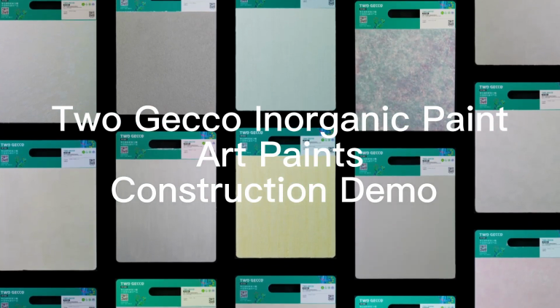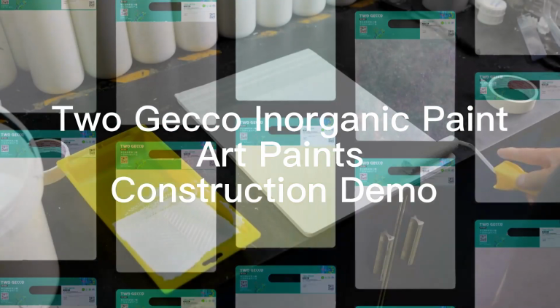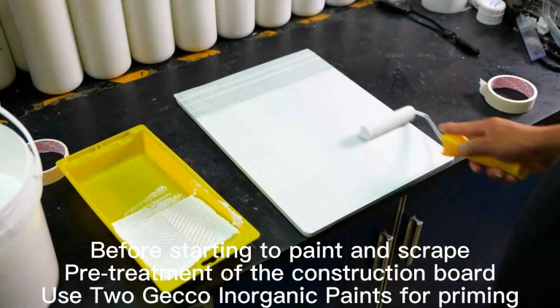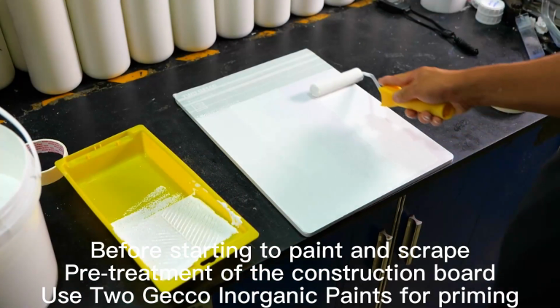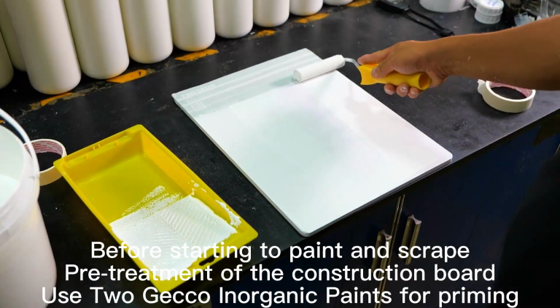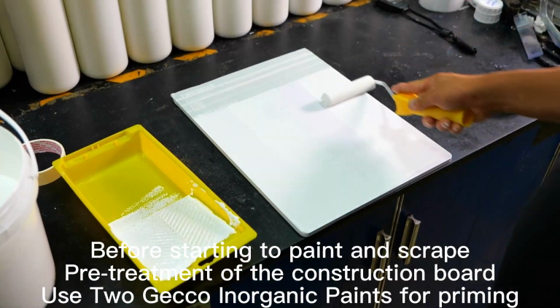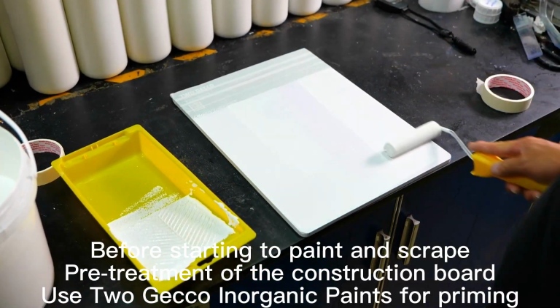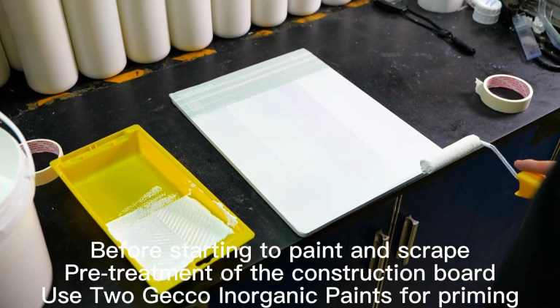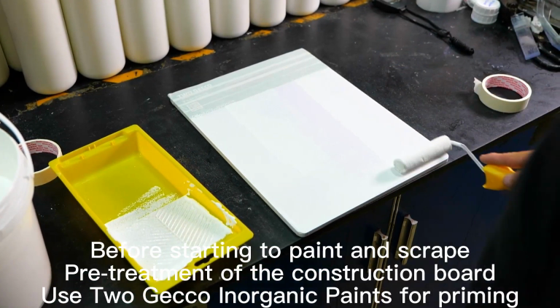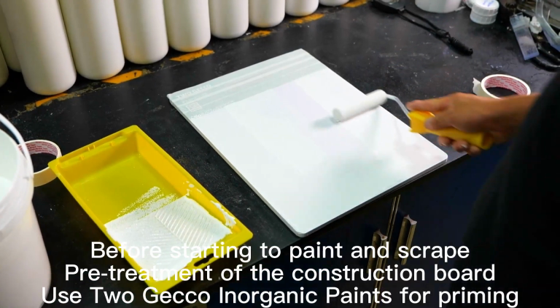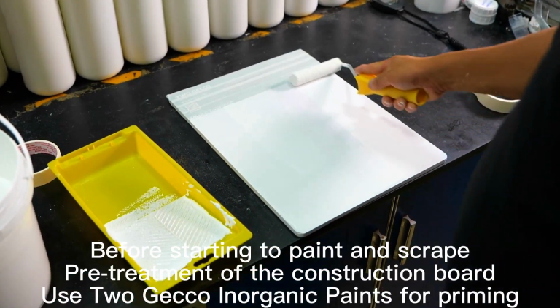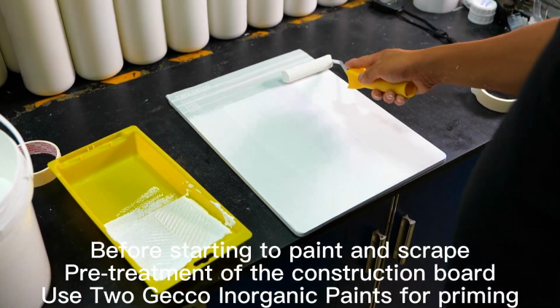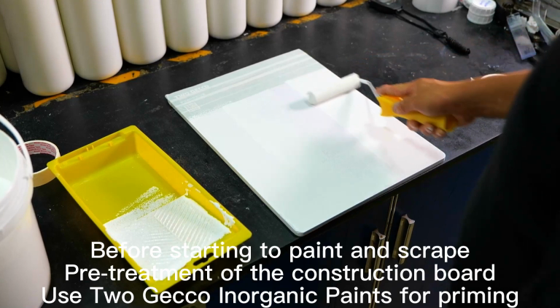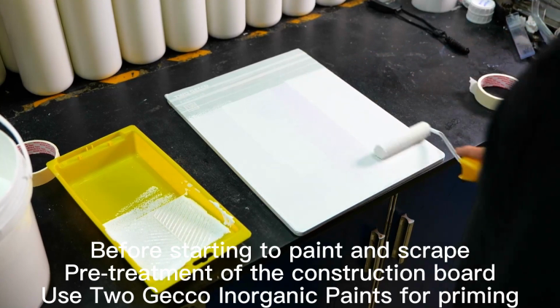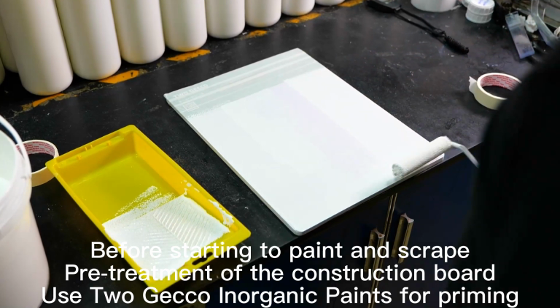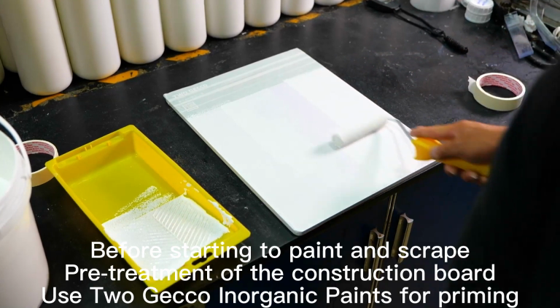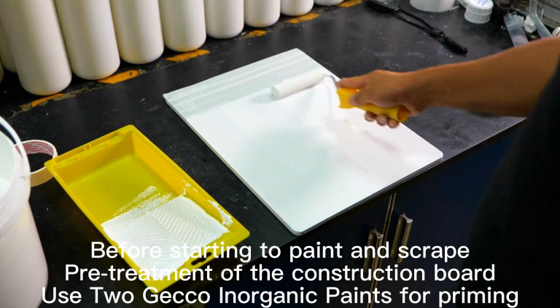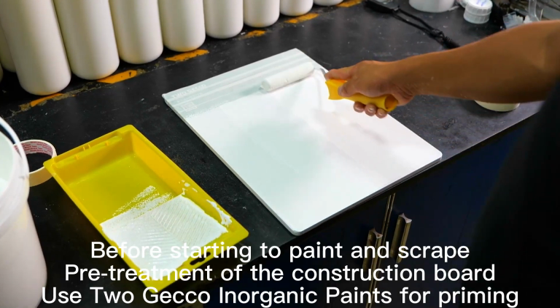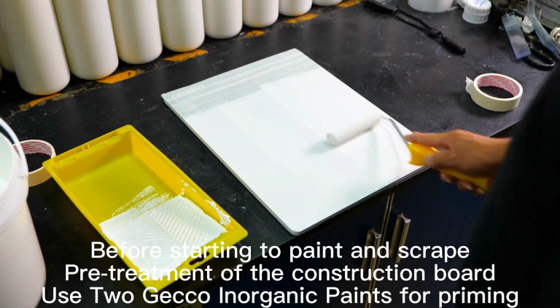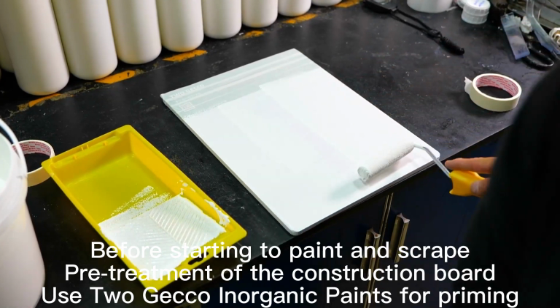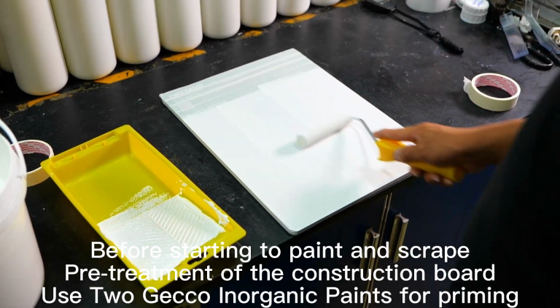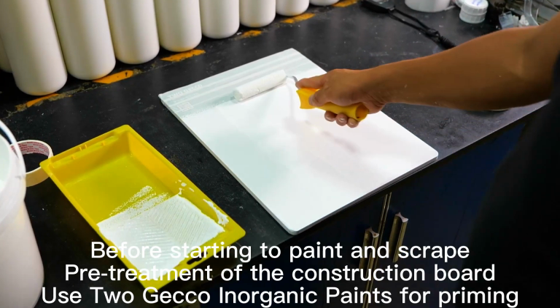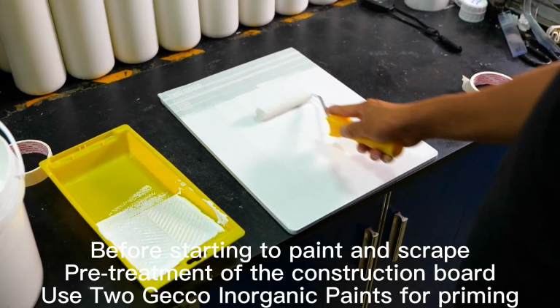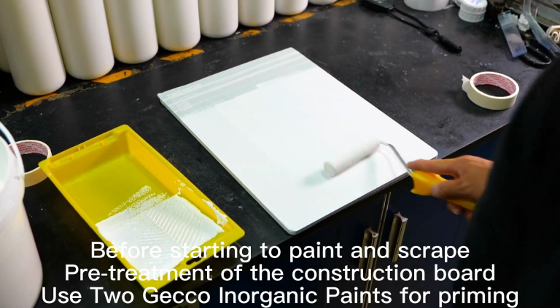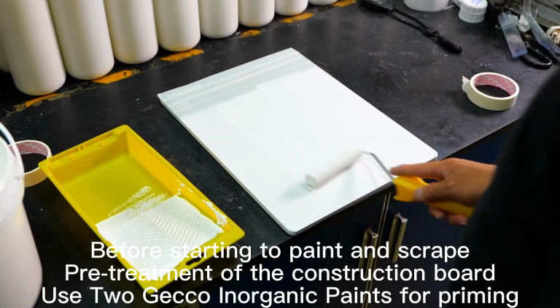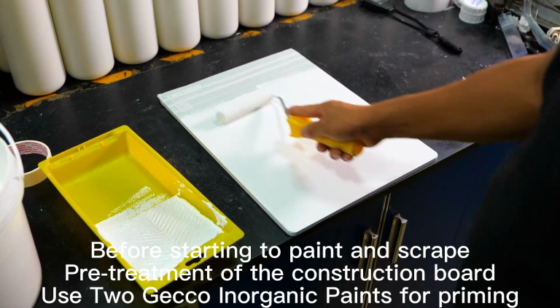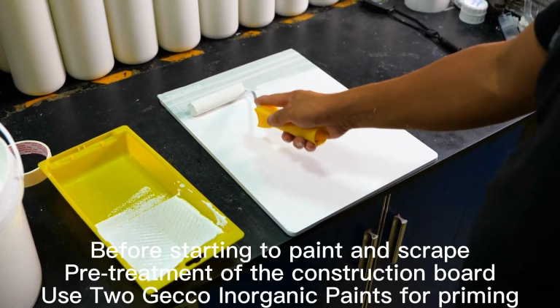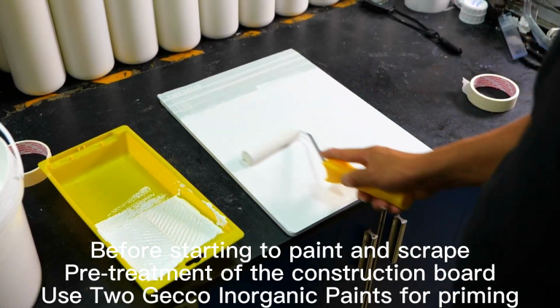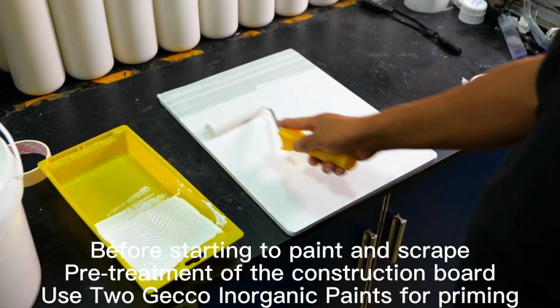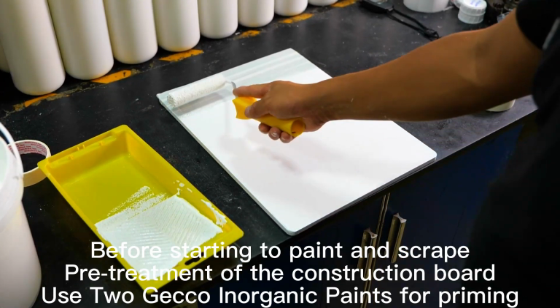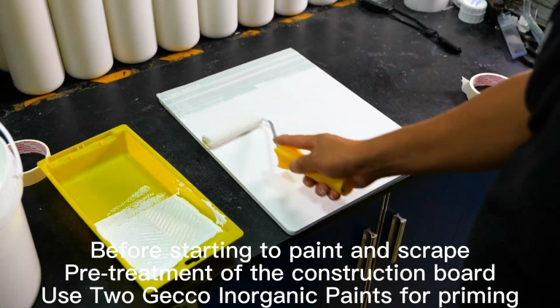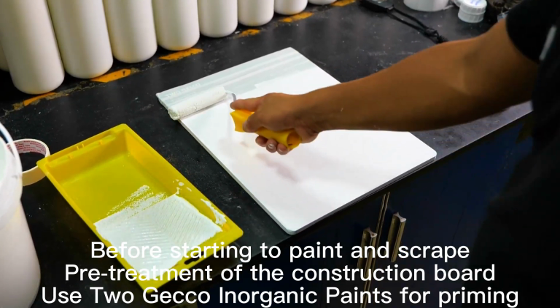Before starting to paint and scrape, pre-treatment of the construction board. Use Togeco Inorganic Paints for priming.